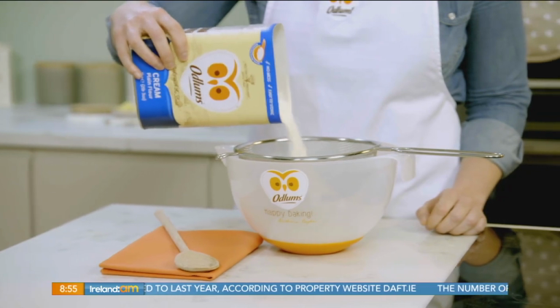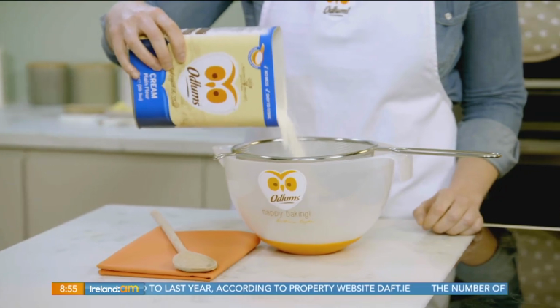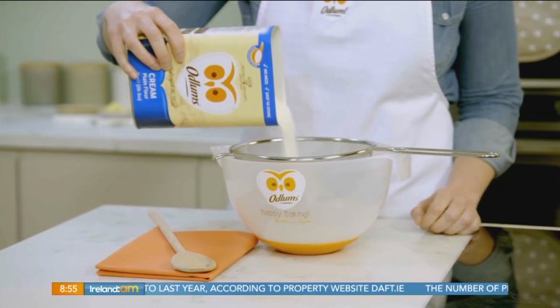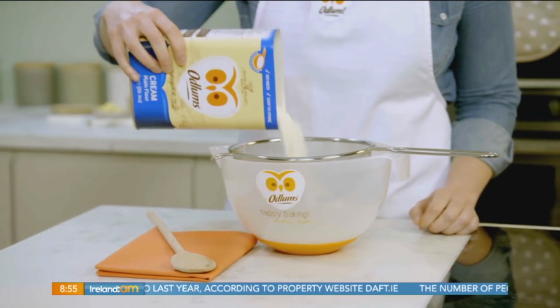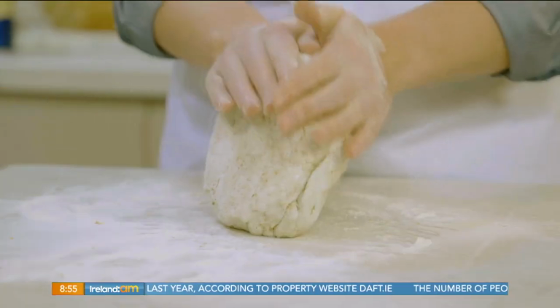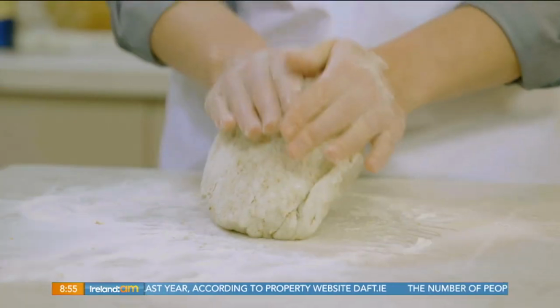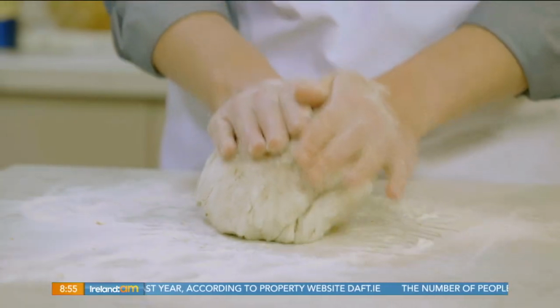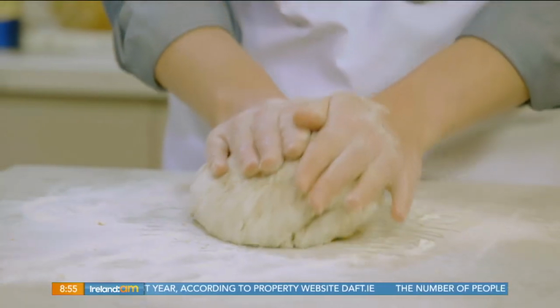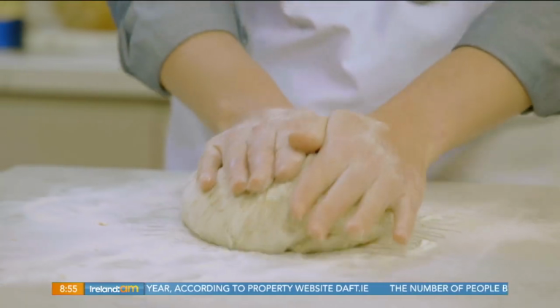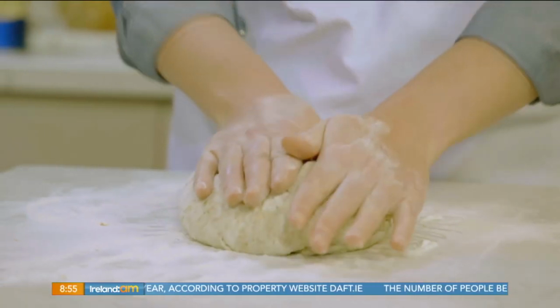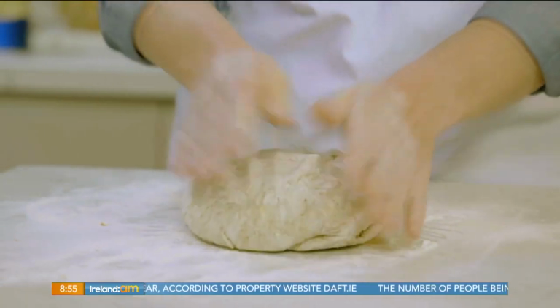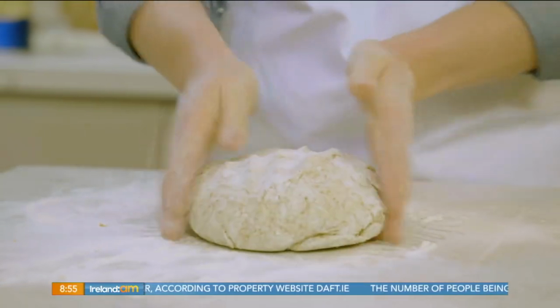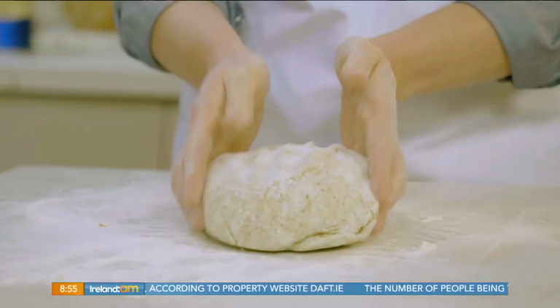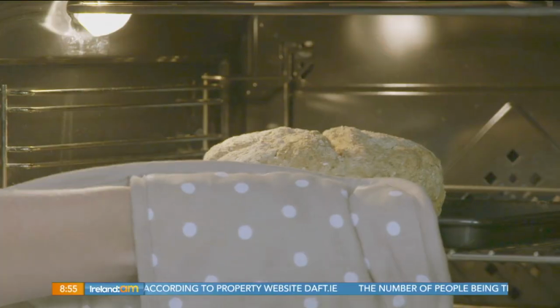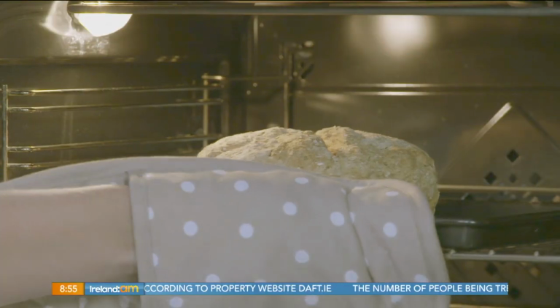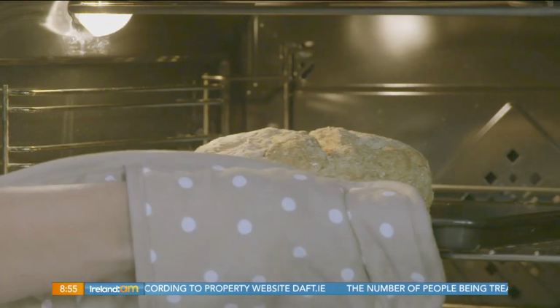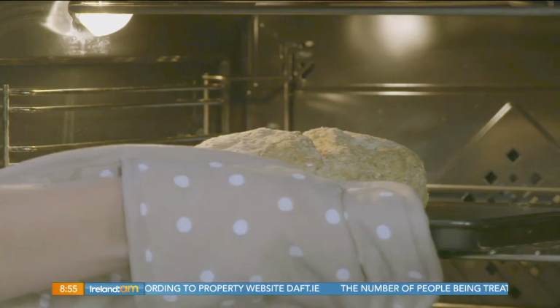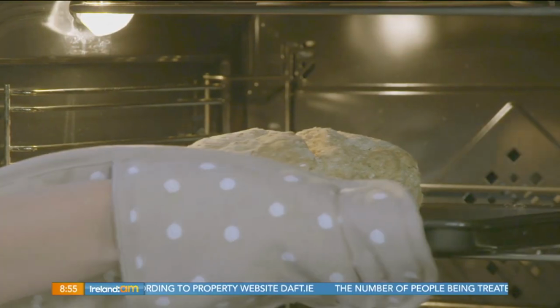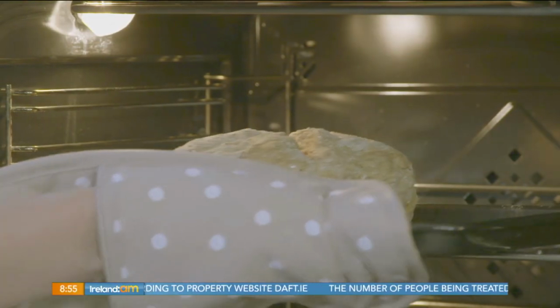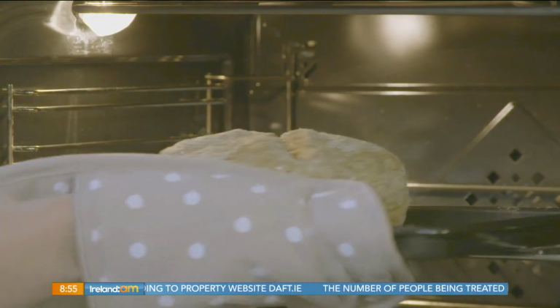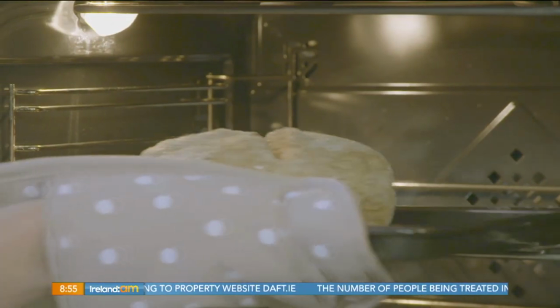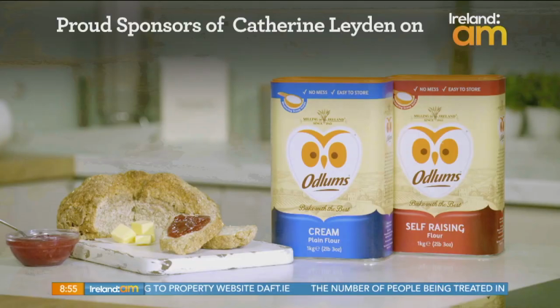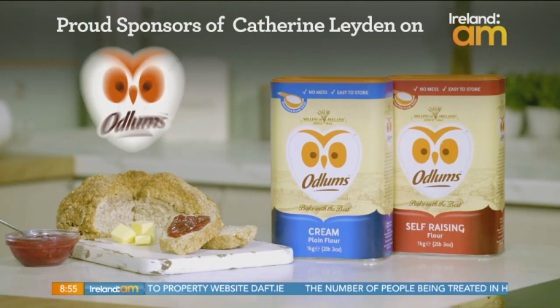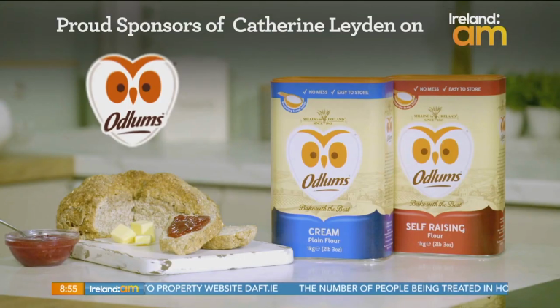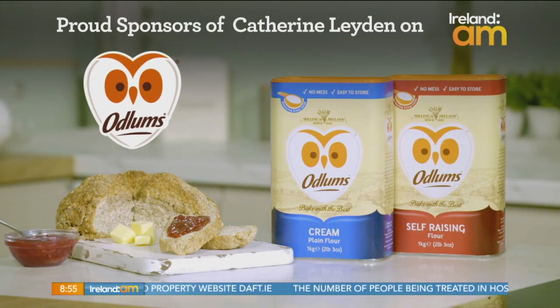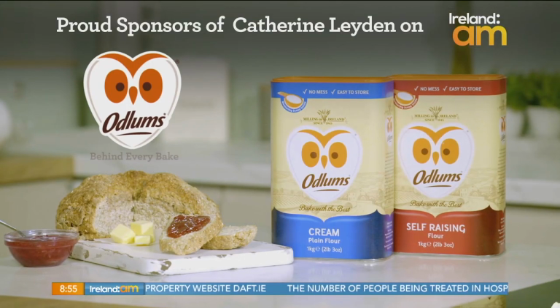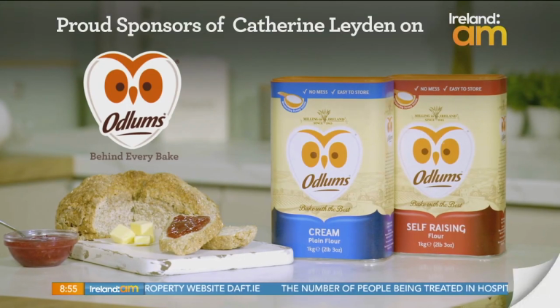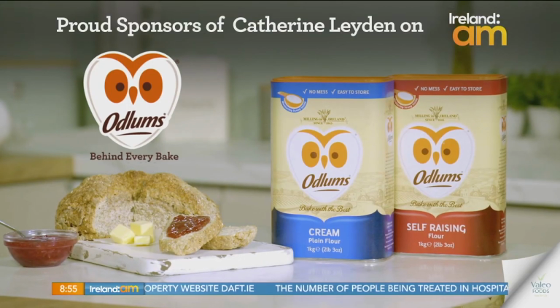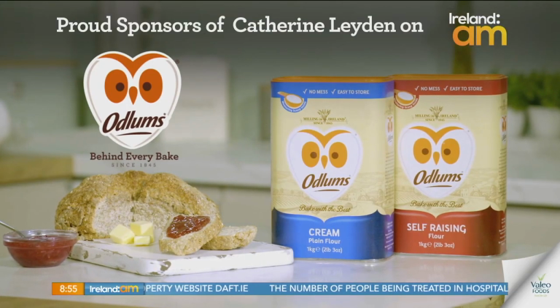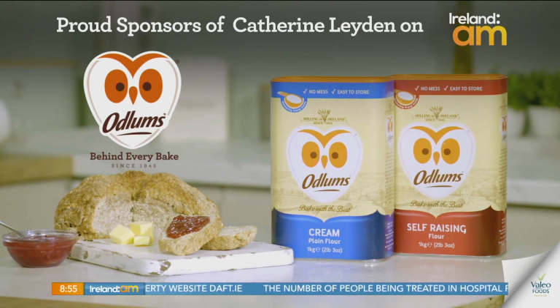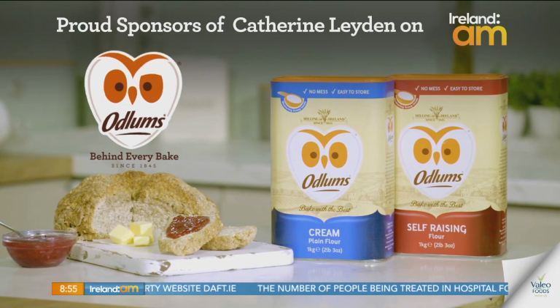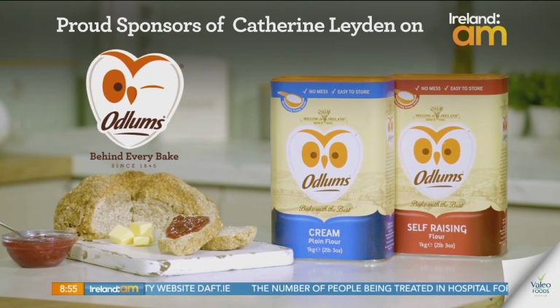Great recipes start with Odlands, proud sponsors of Catherine Layden on Ireland AM.